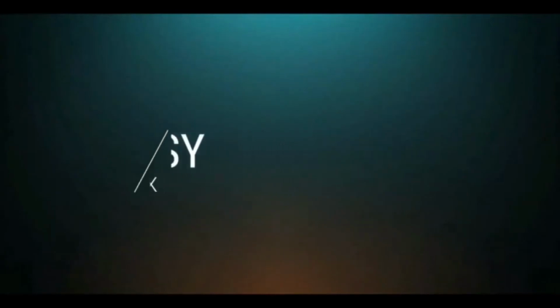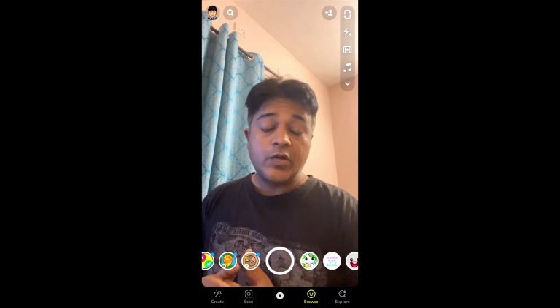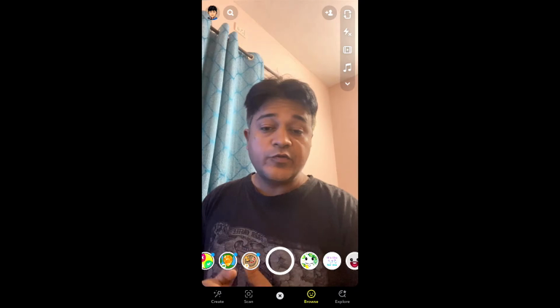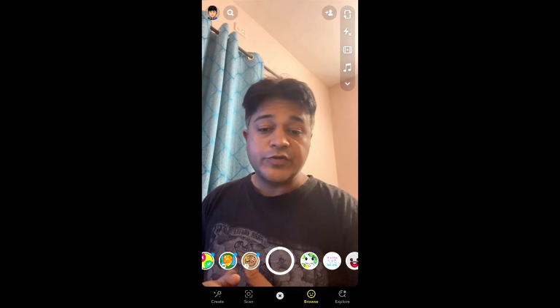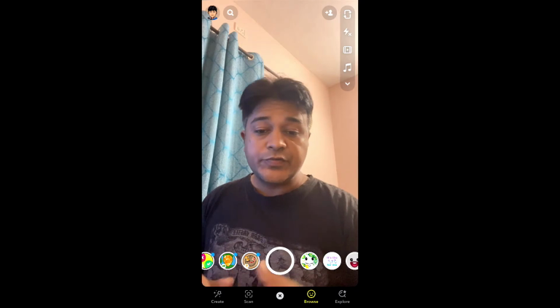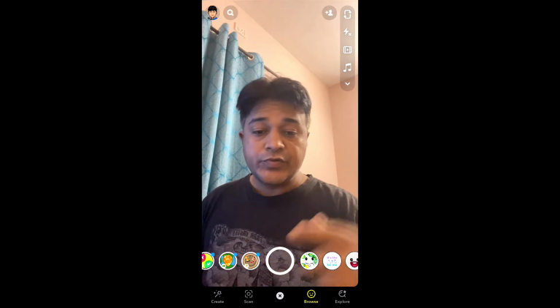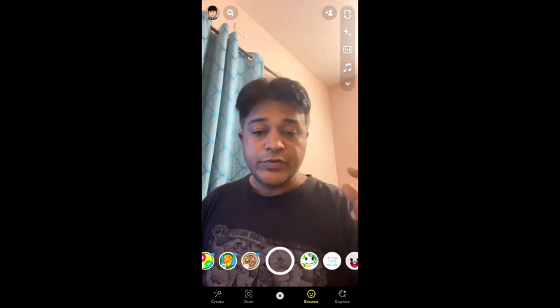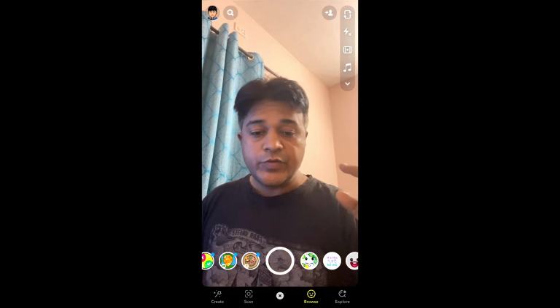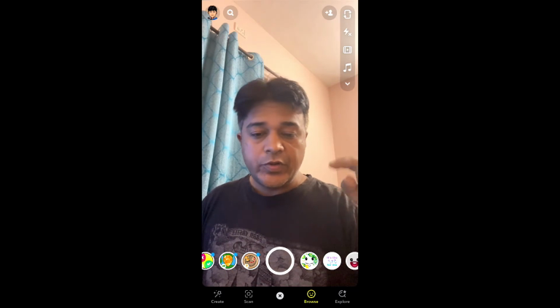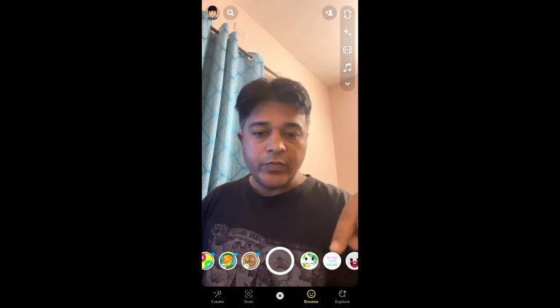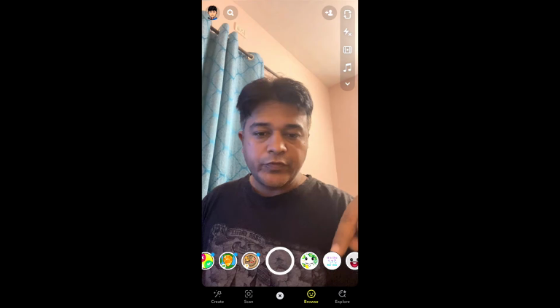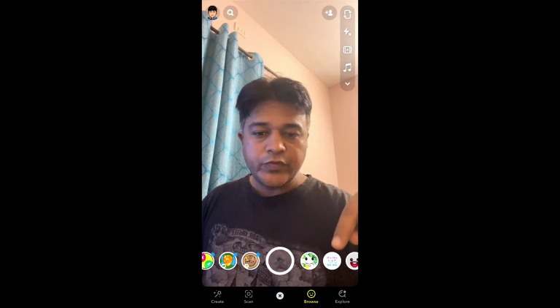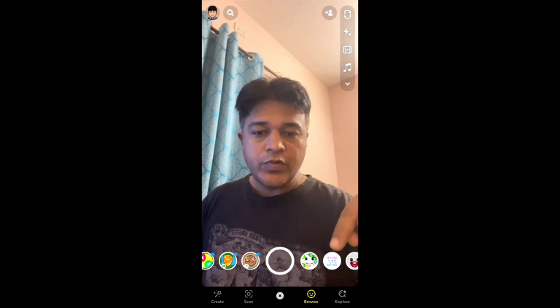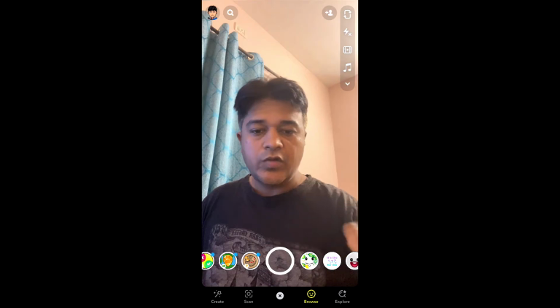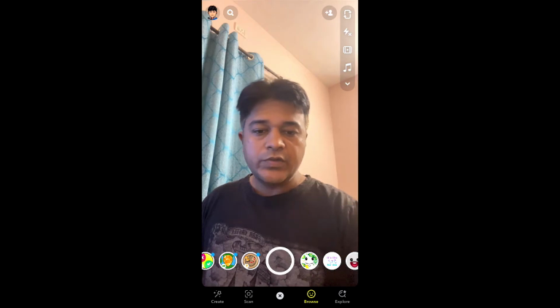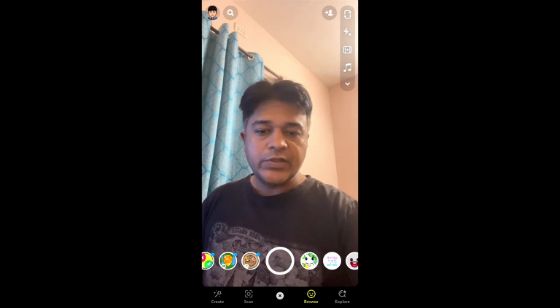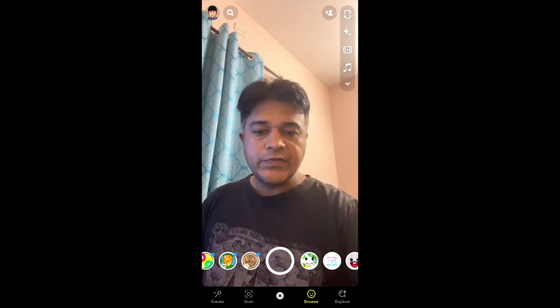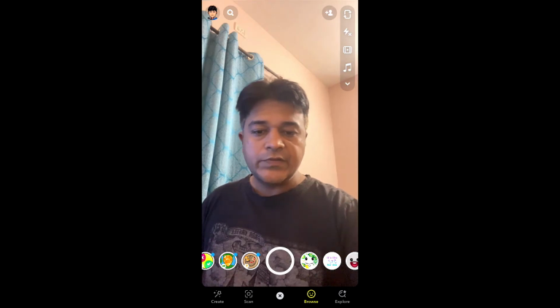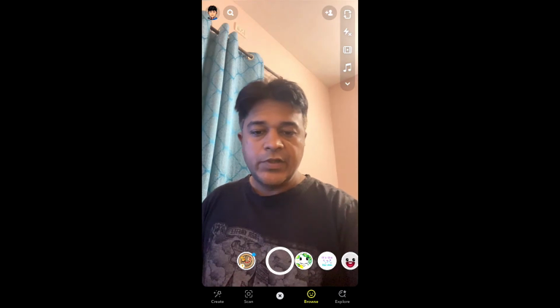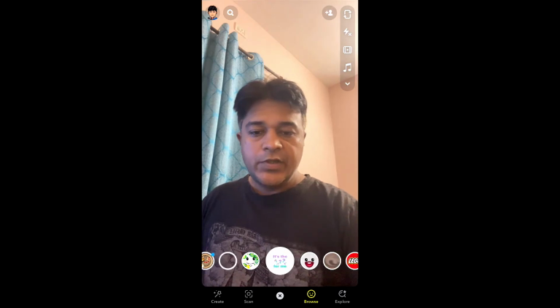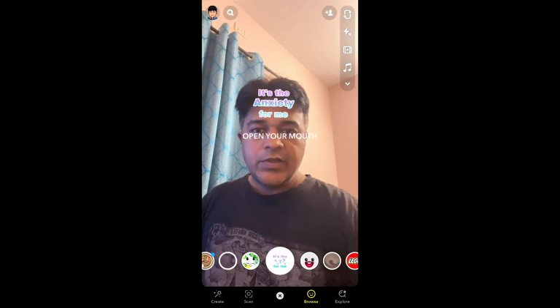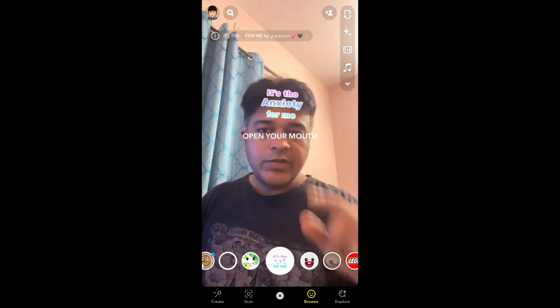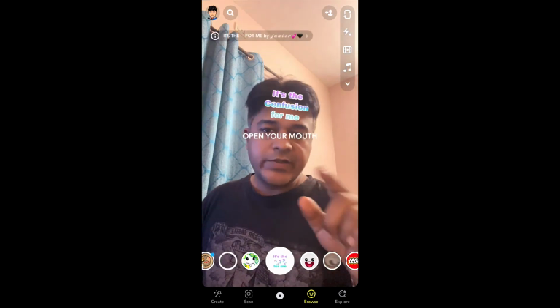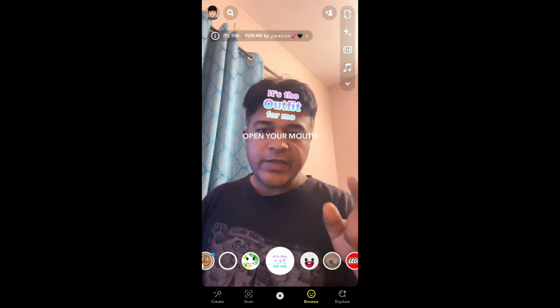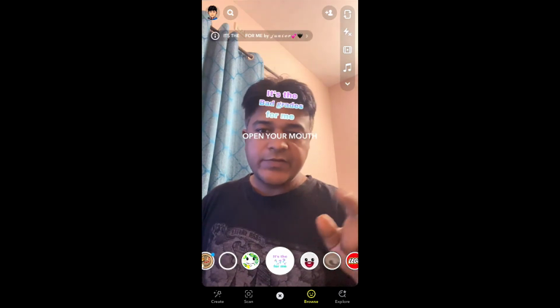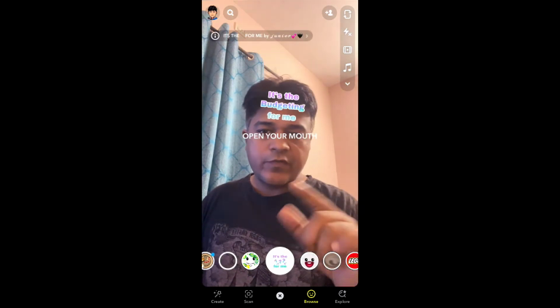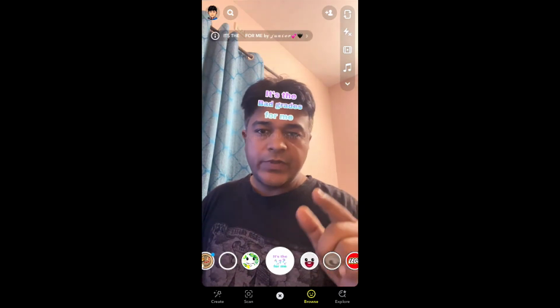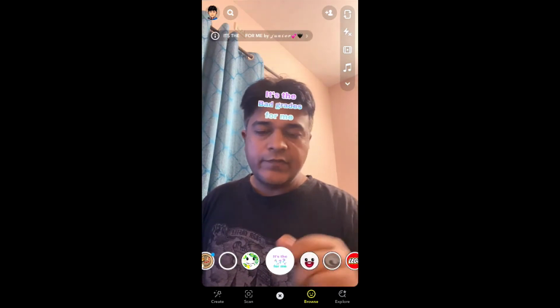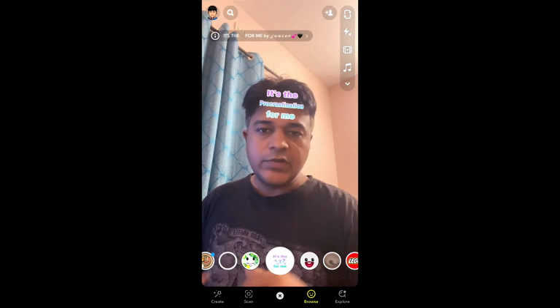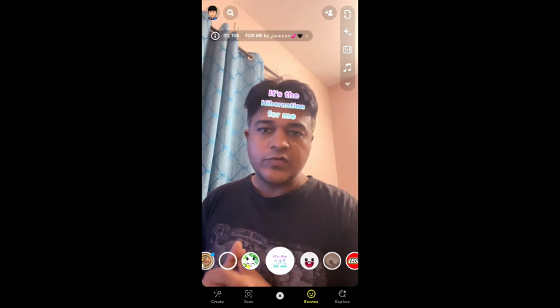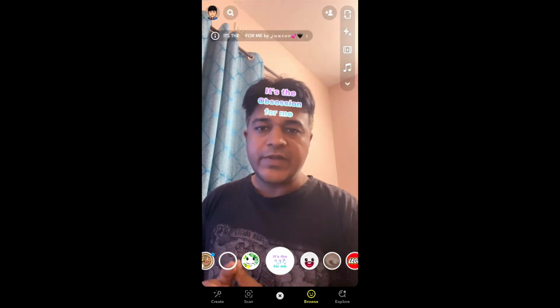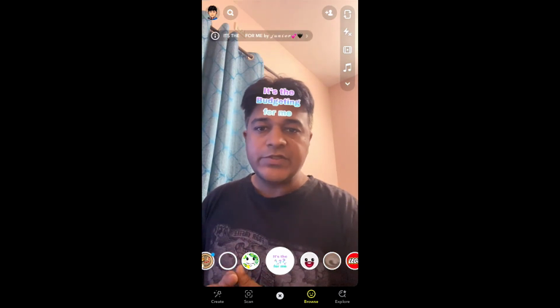Hello guys, what's up? In this quick video I am going to show you how you can get this. It is the Dex for me filter on Snapchat.